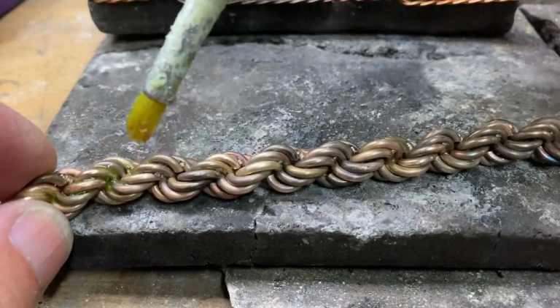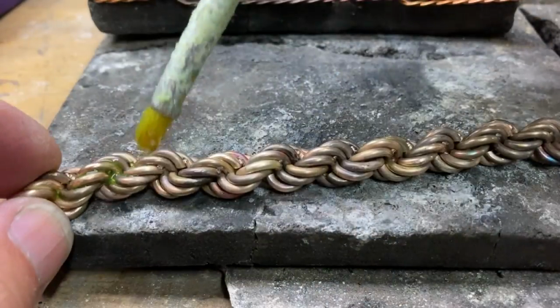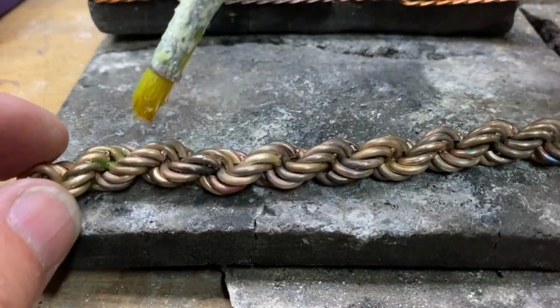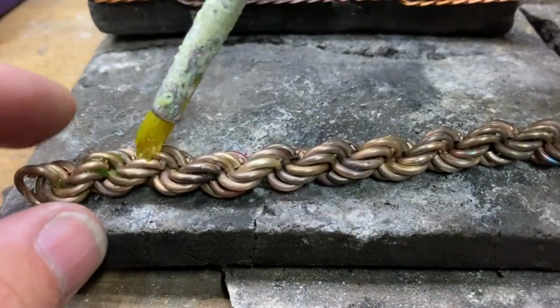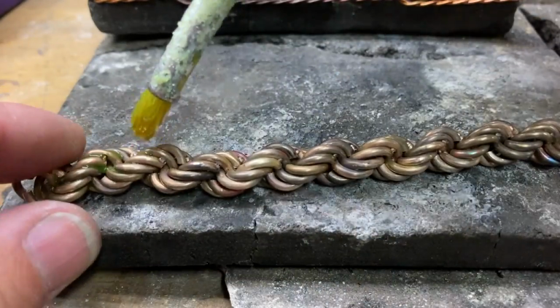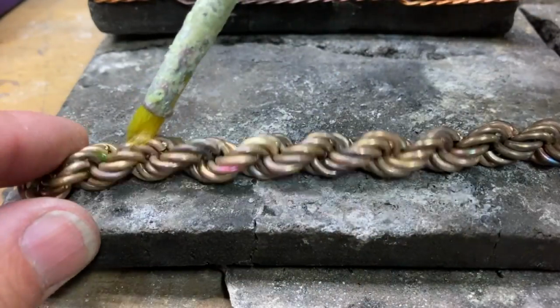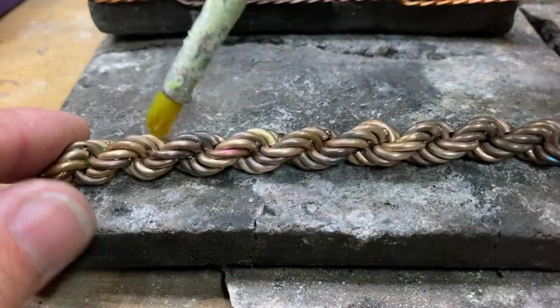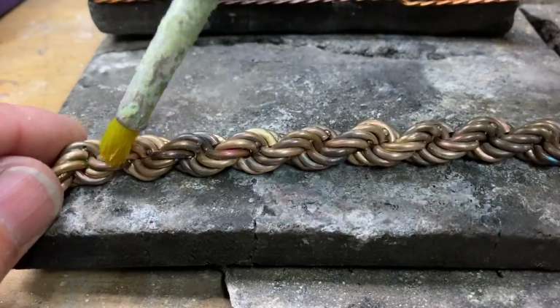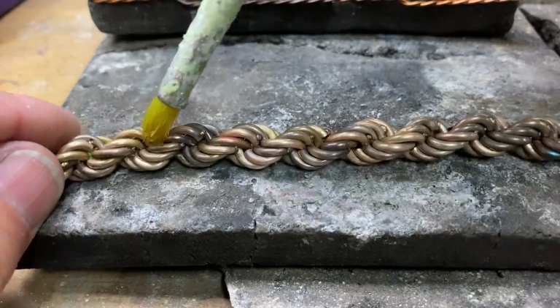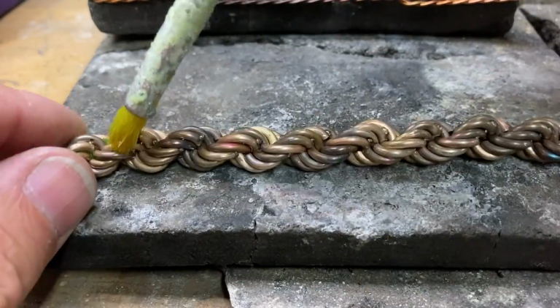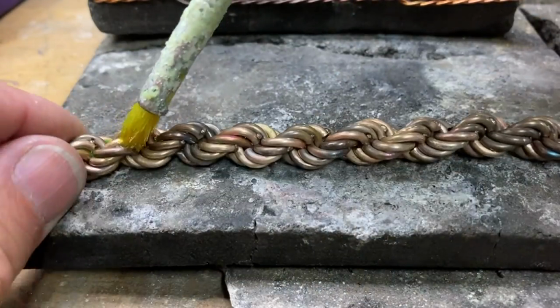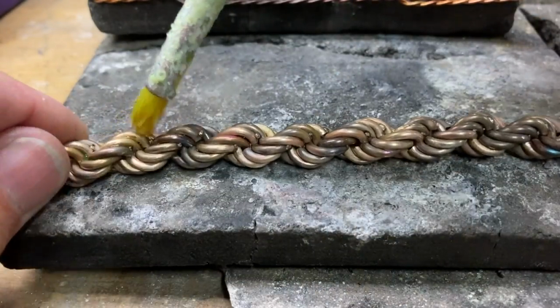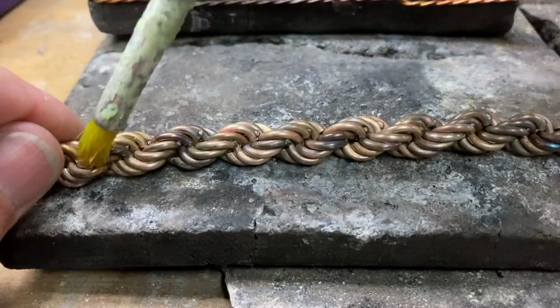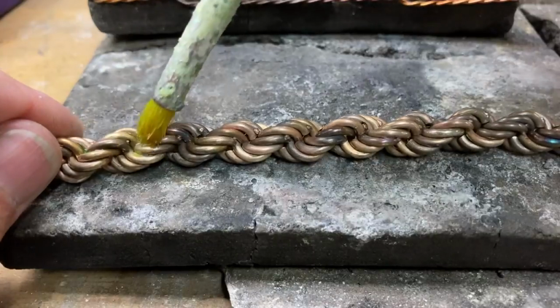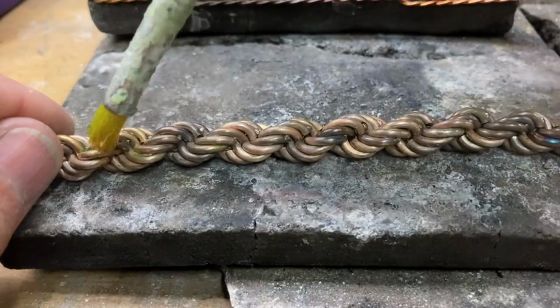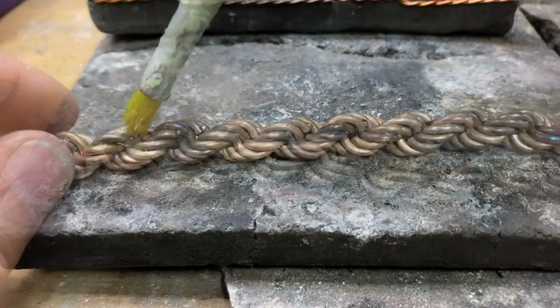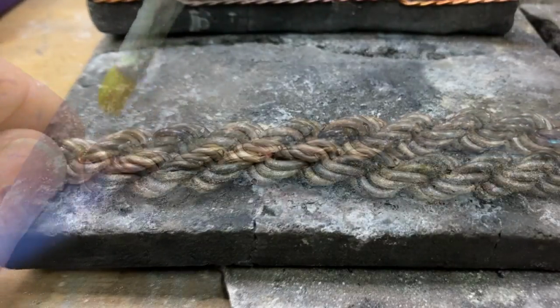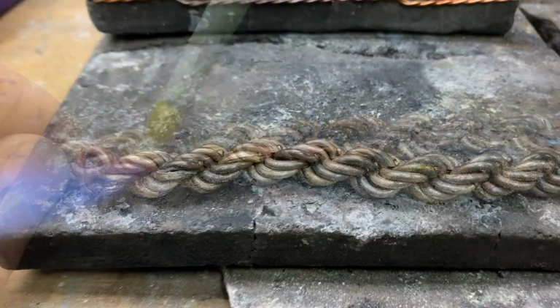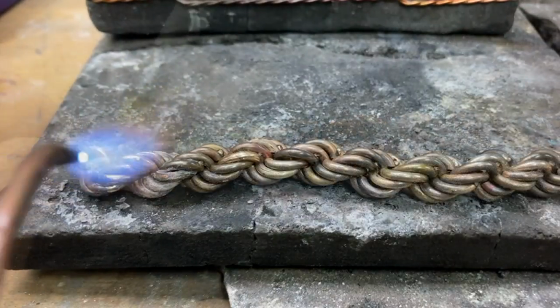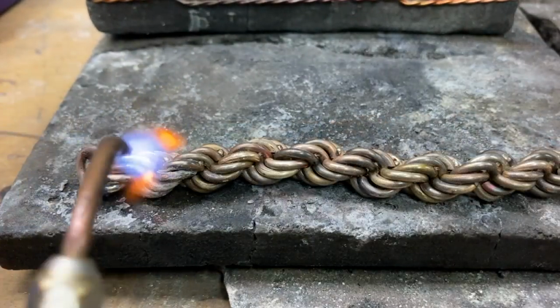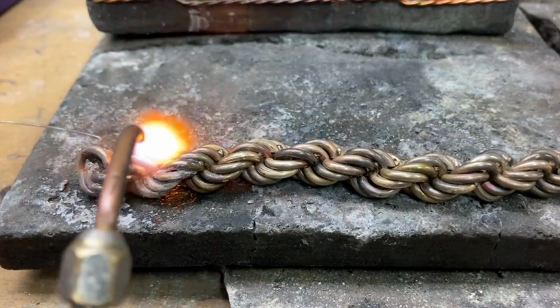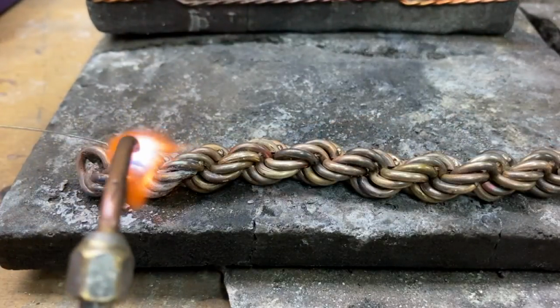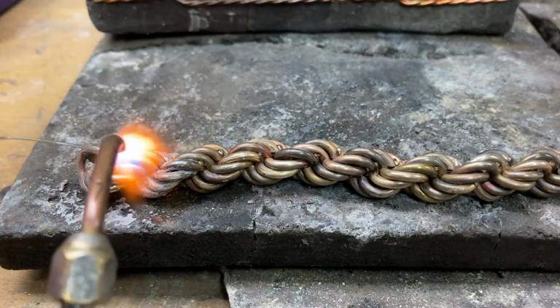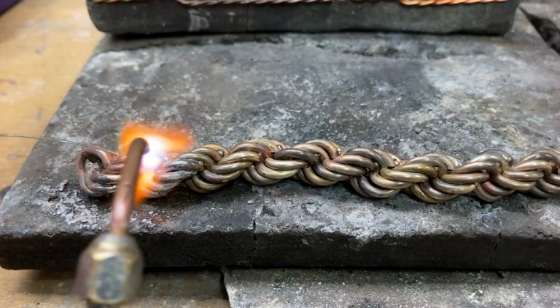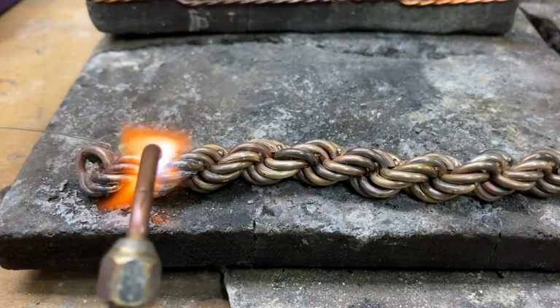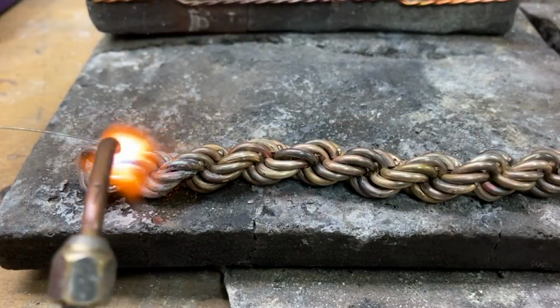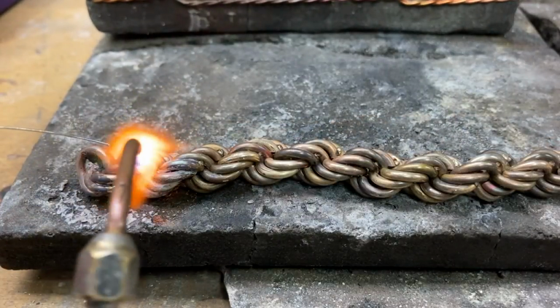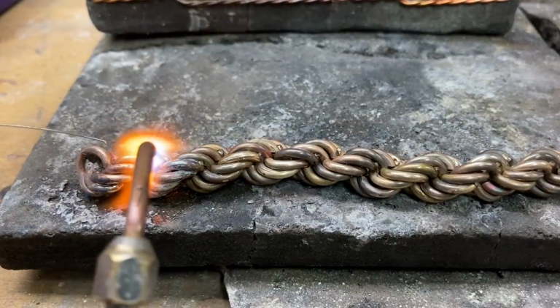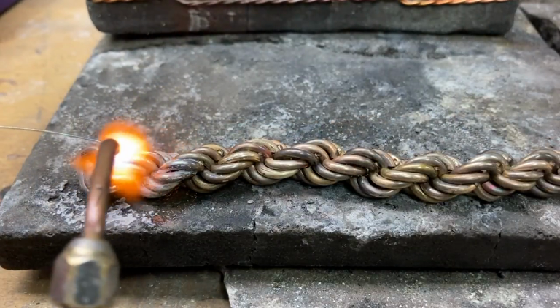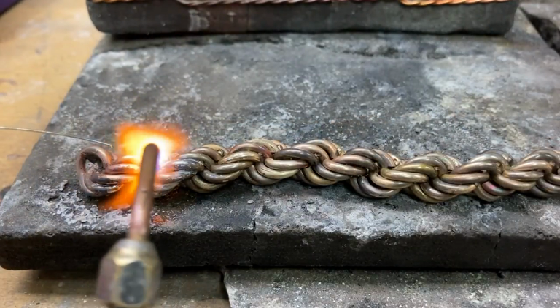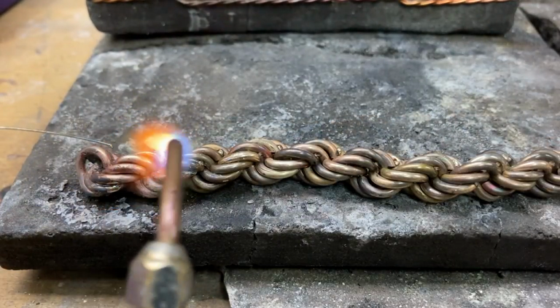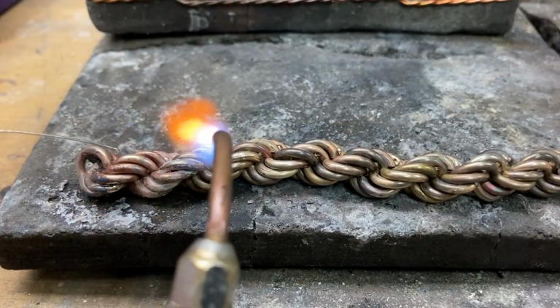After tacking my links together with the laser, I make sure it's secured with some solder.